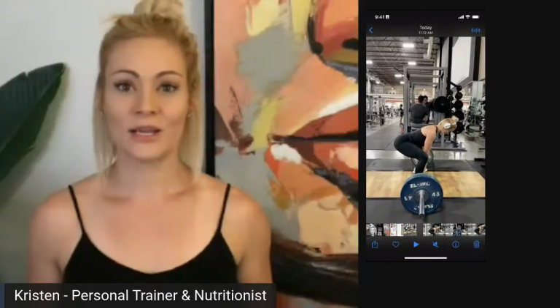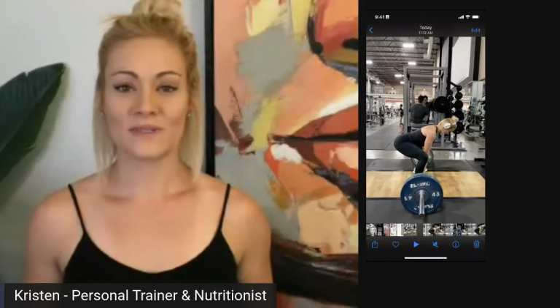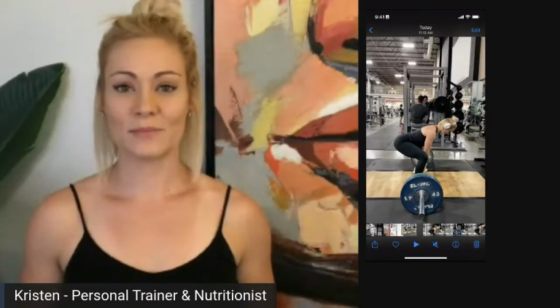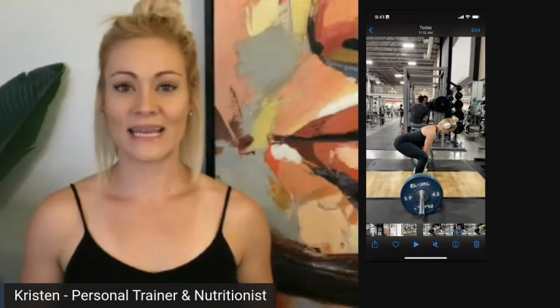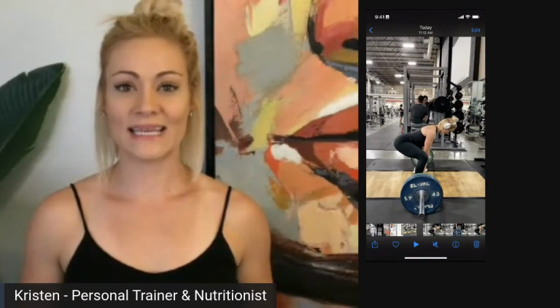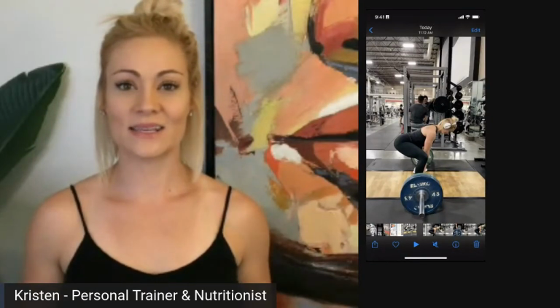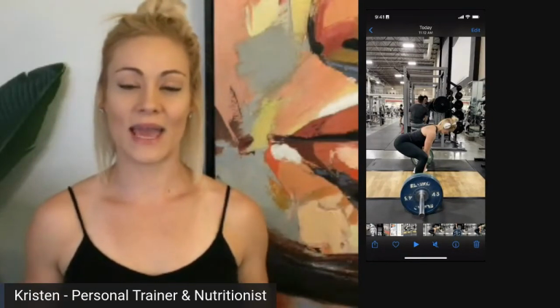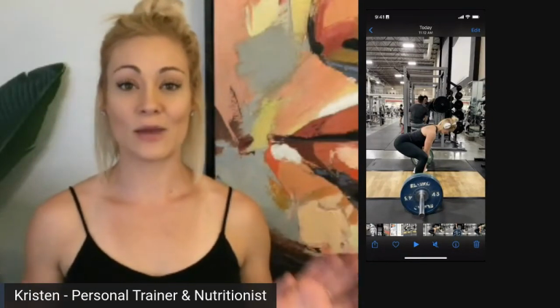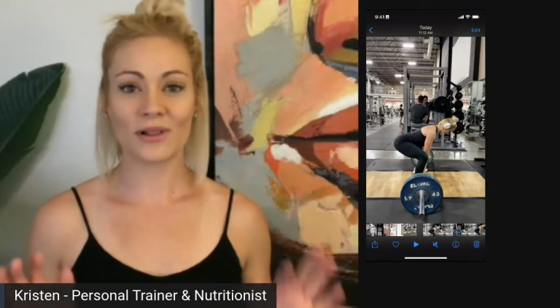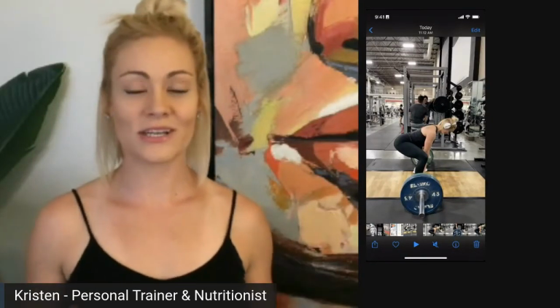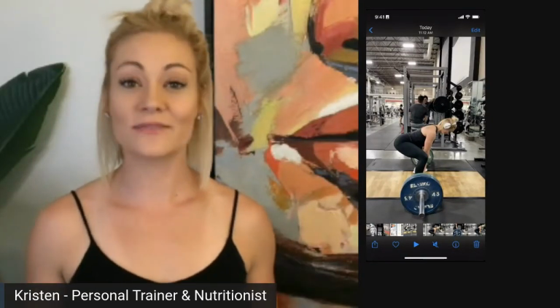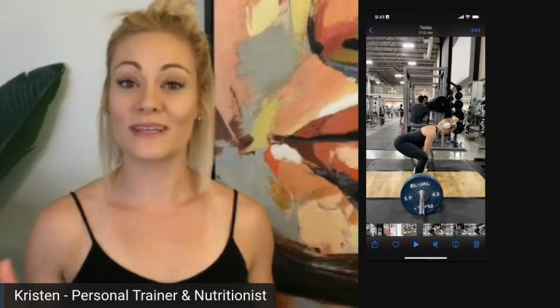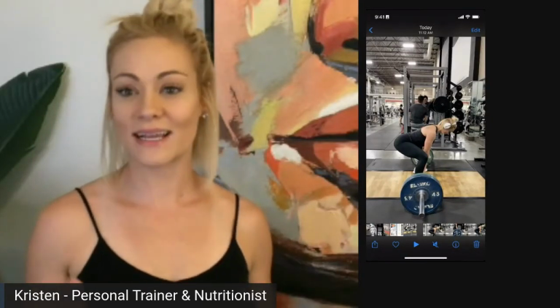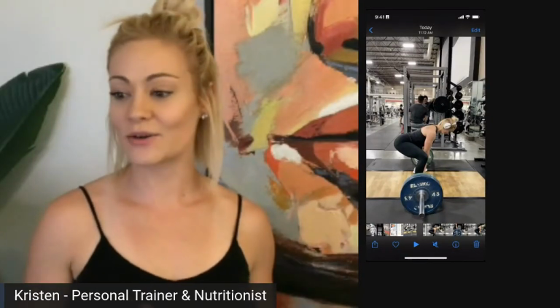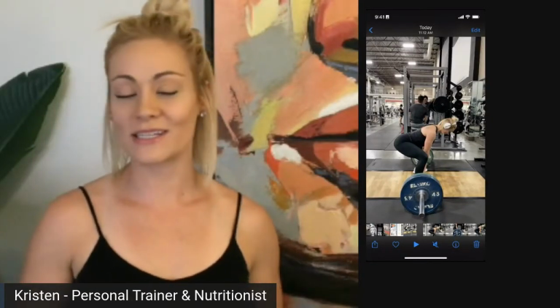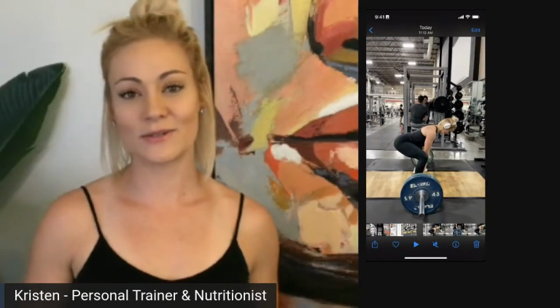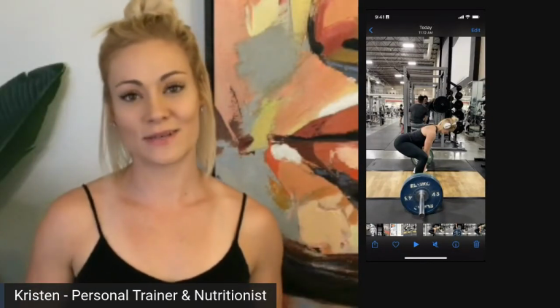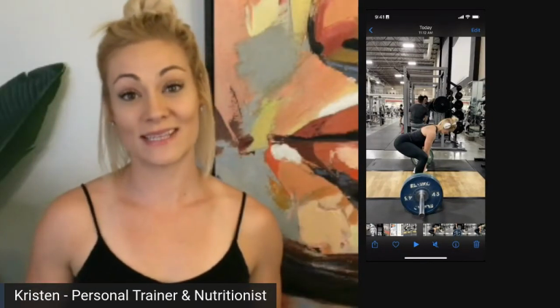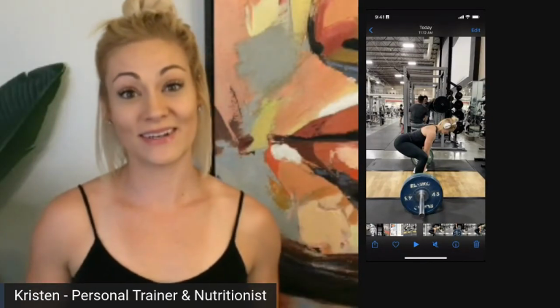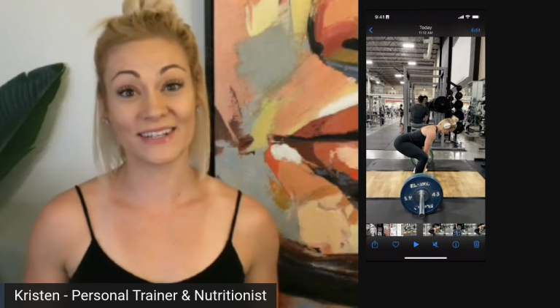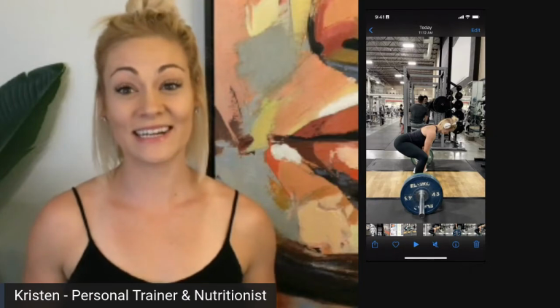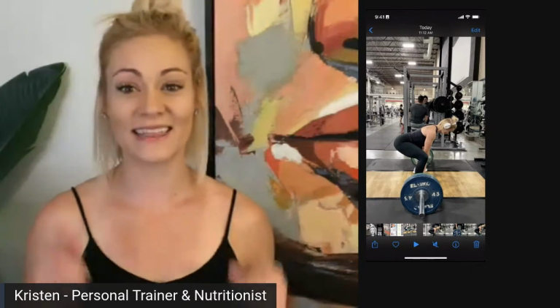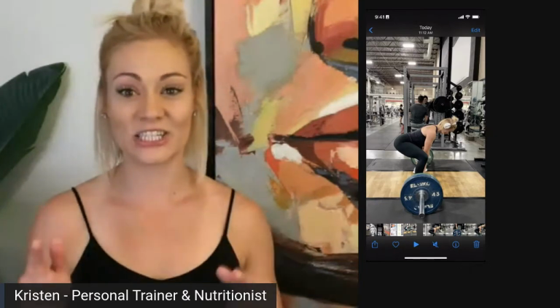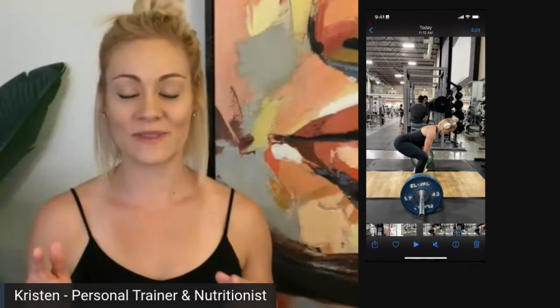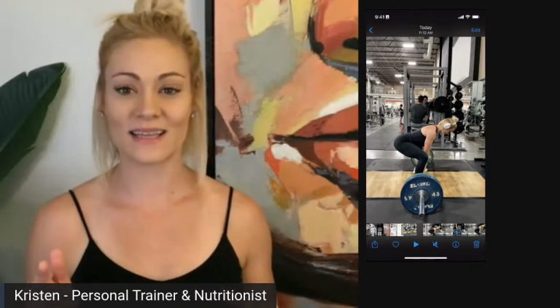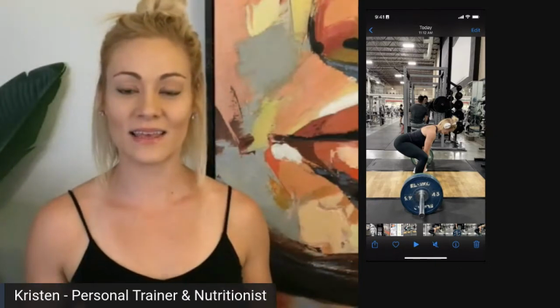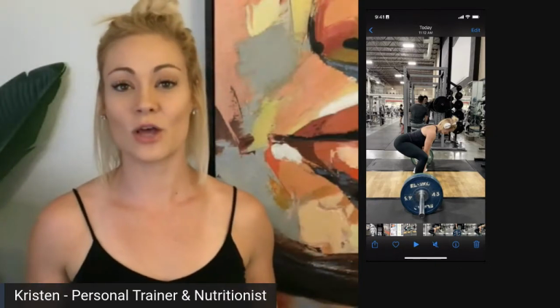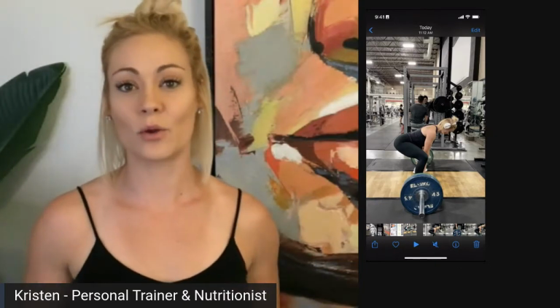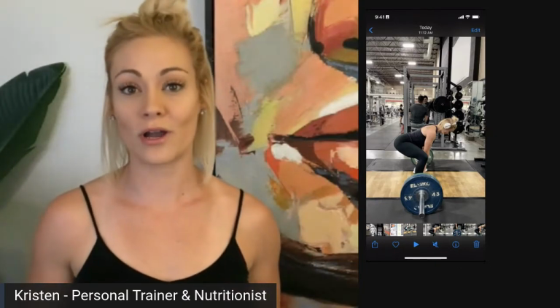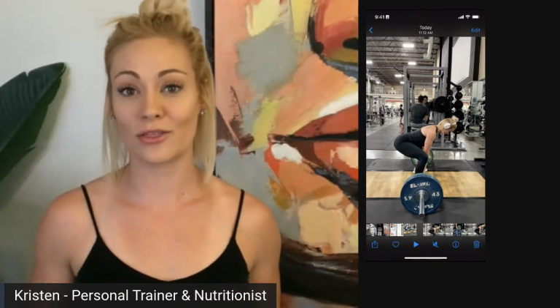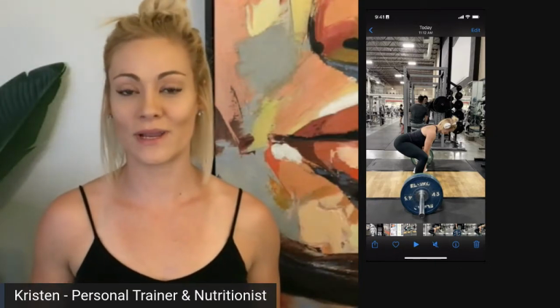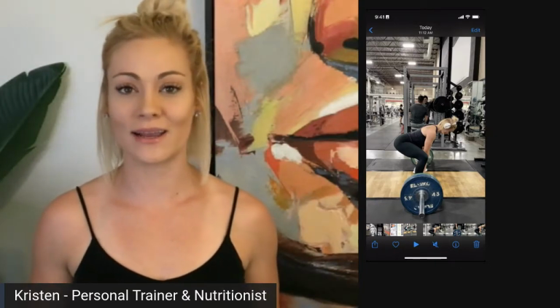What's up ladies? I apologize for the technical issues I was having earlier in the gym with the deadlift, so I'm going to walk you through it here.